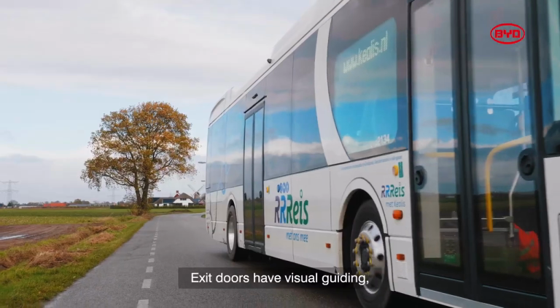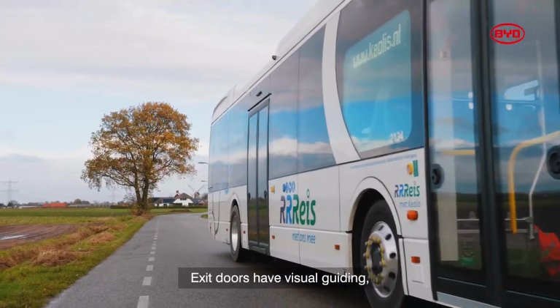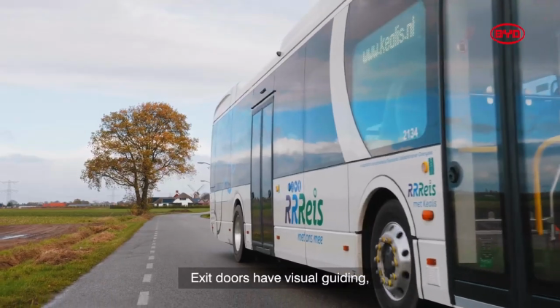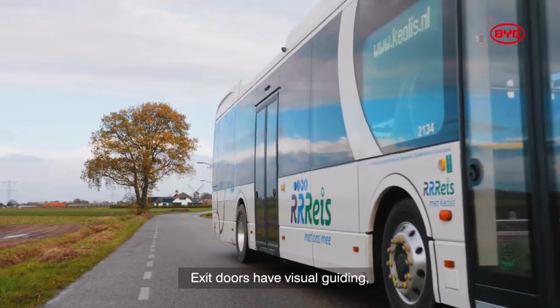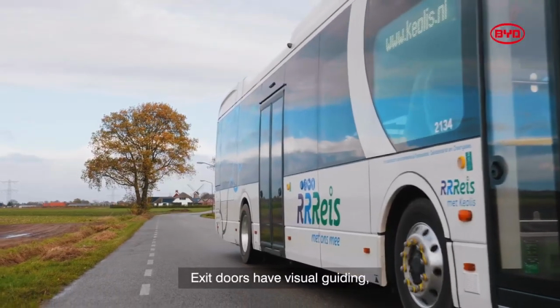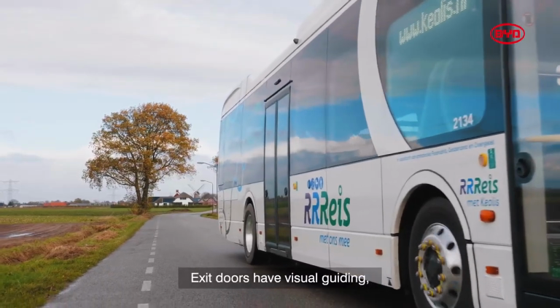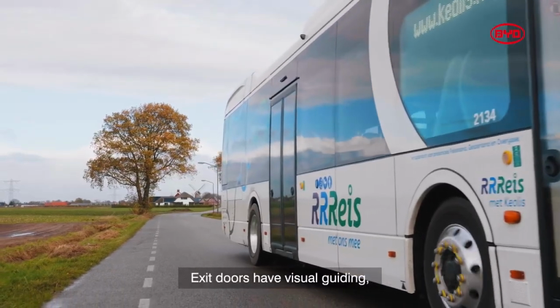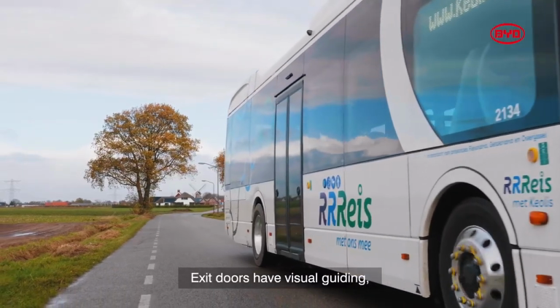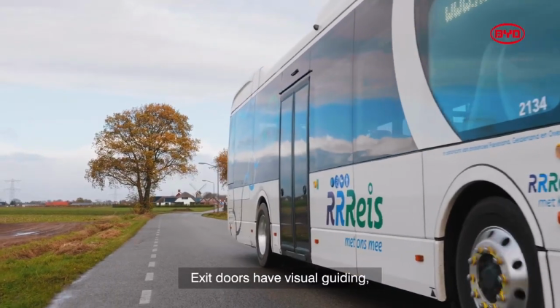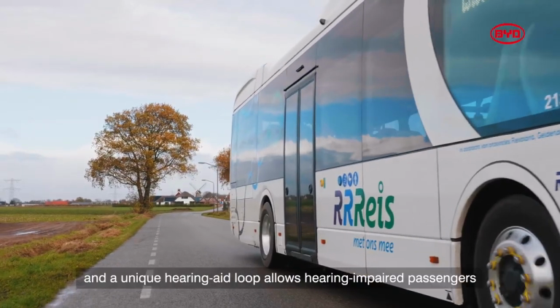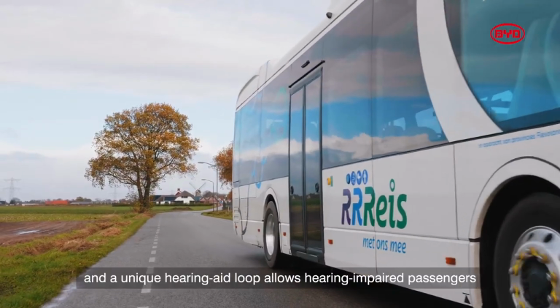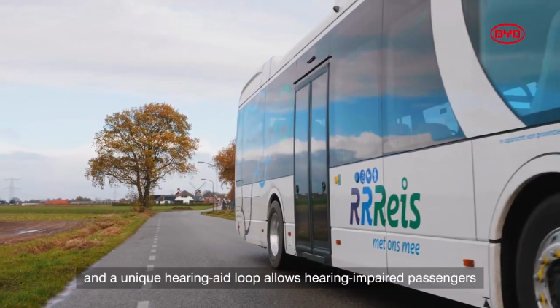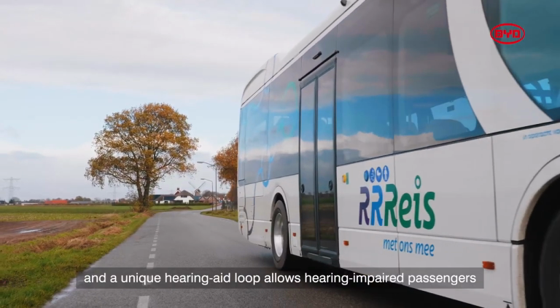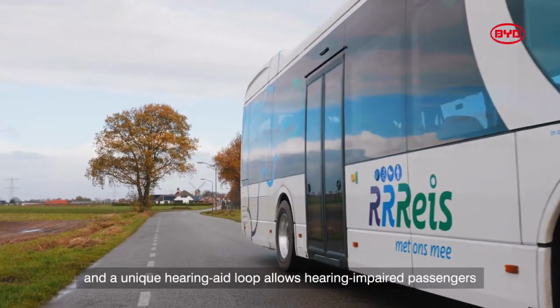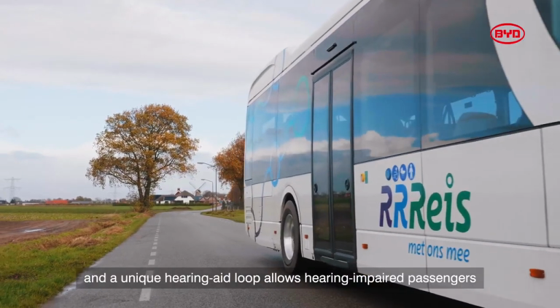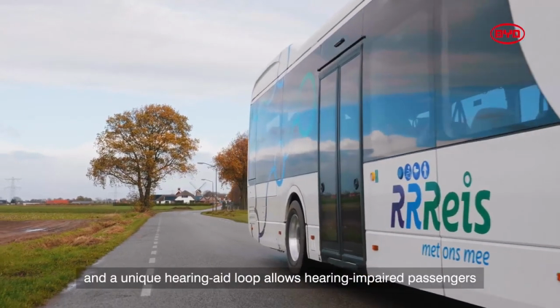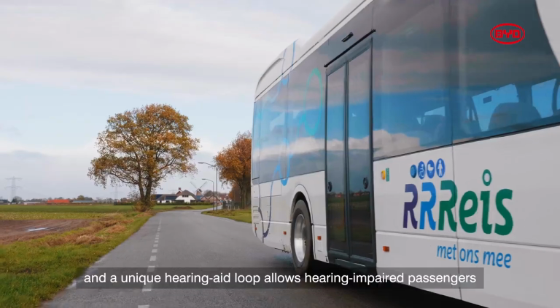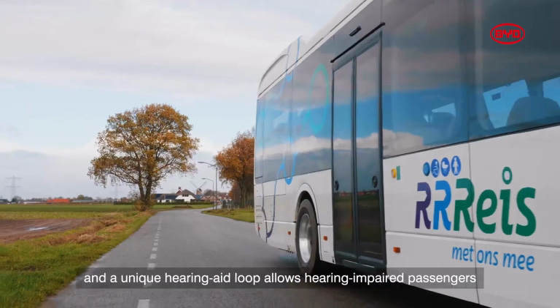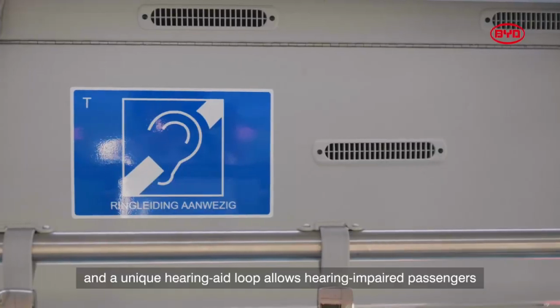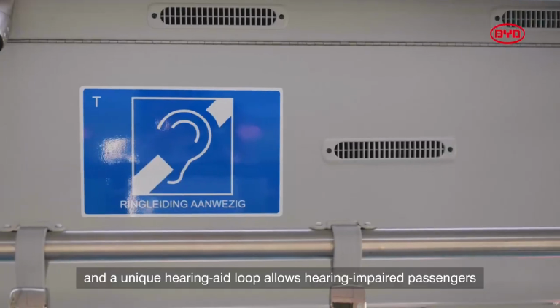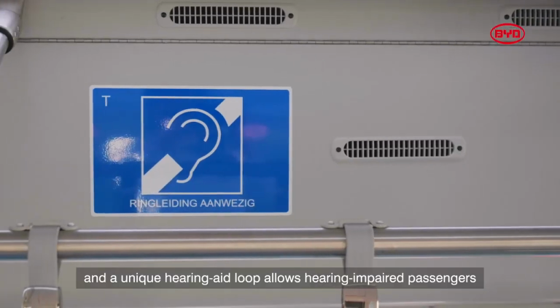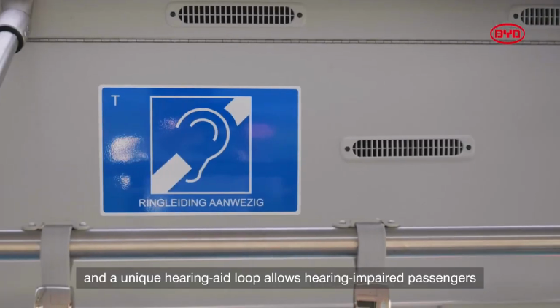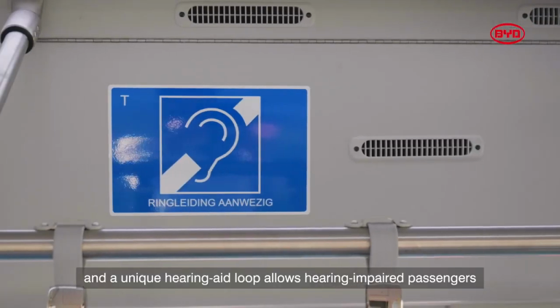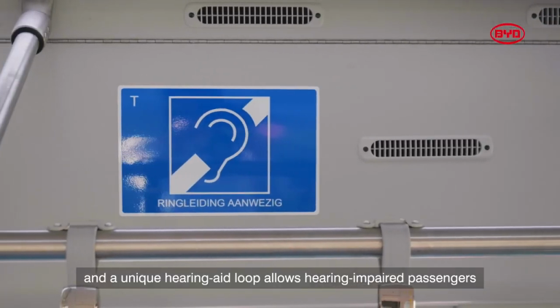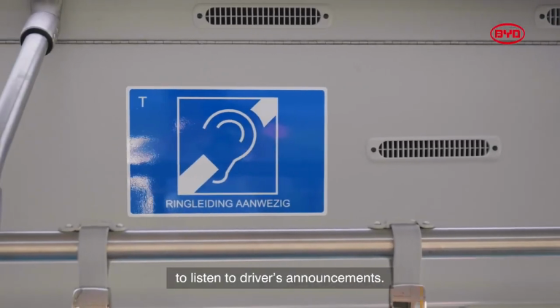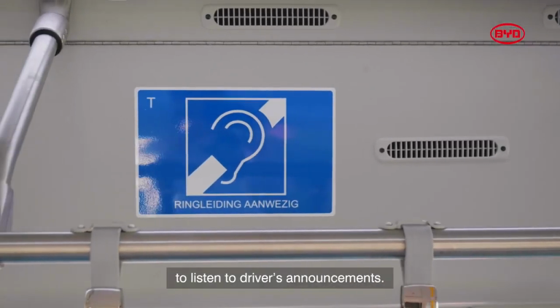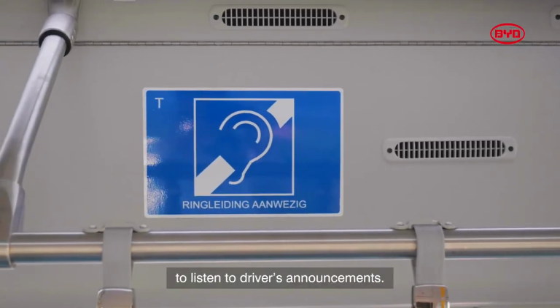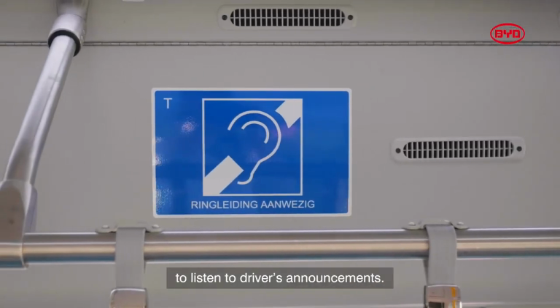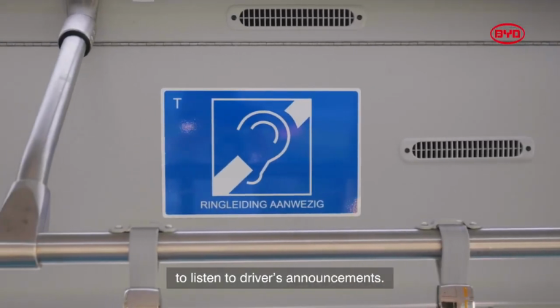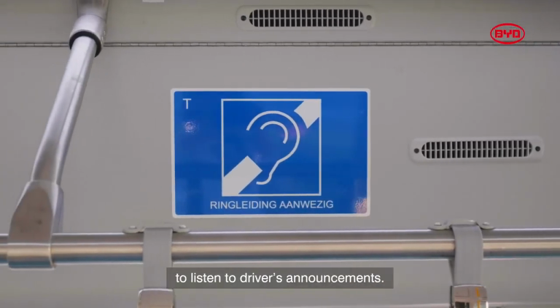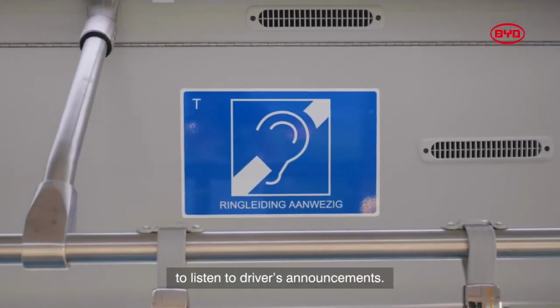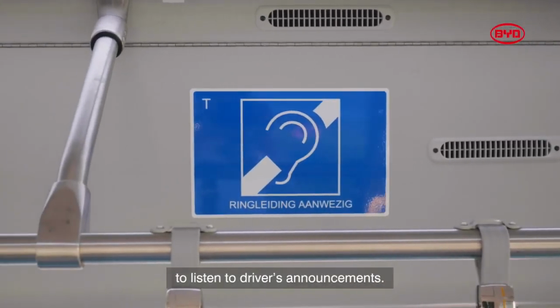Exit doors have visual guiding, and a unique hearing aid loop allows hearing impaired passengers to listen to drivers' announcements.